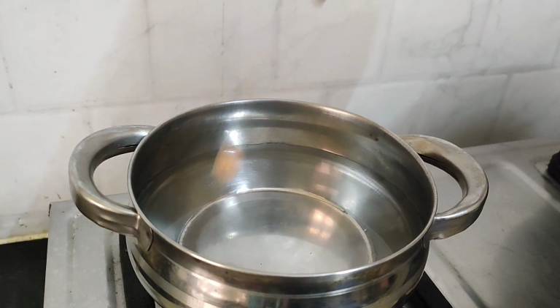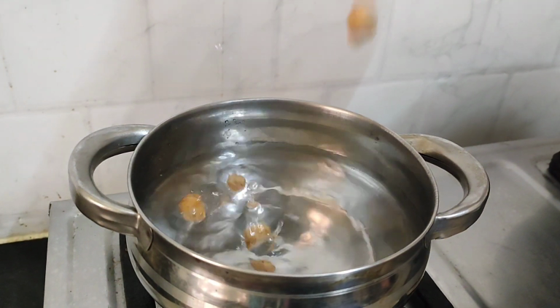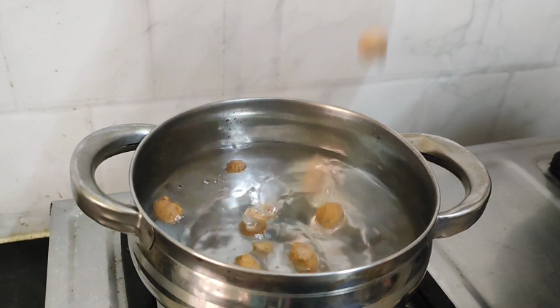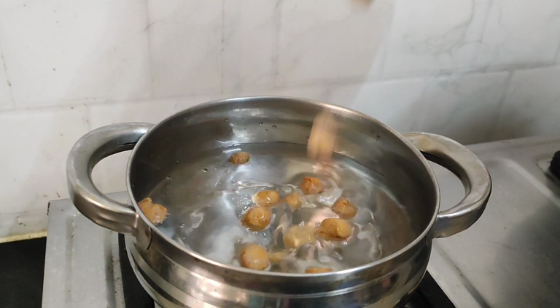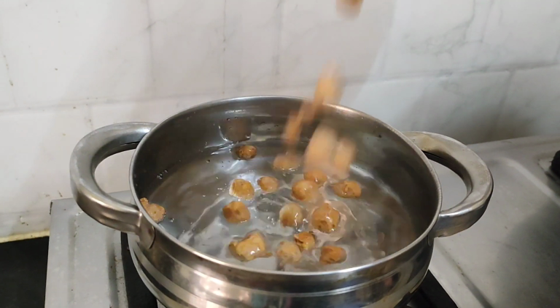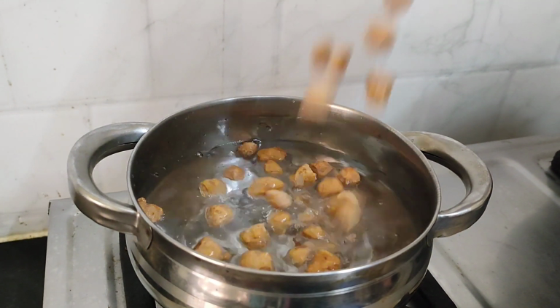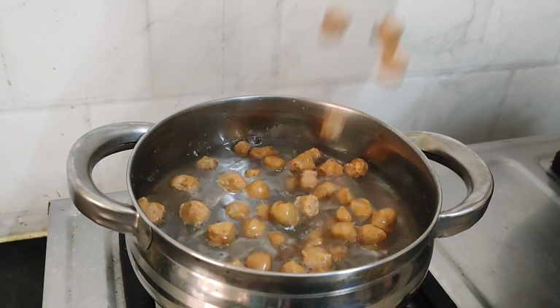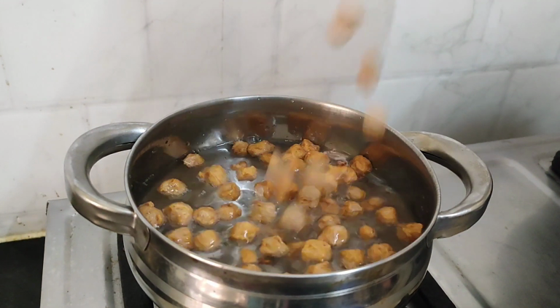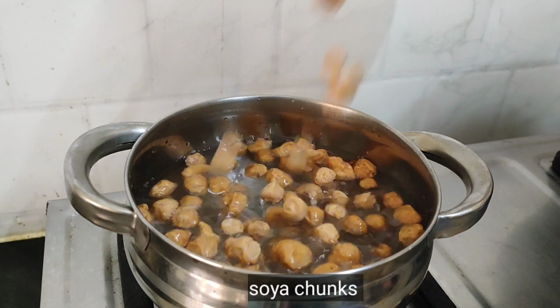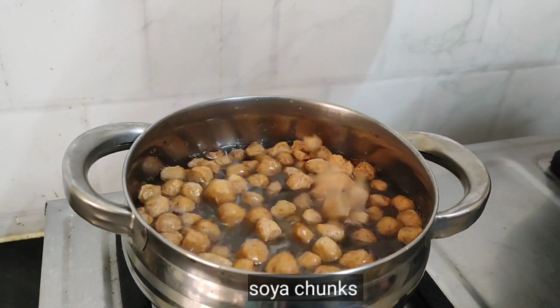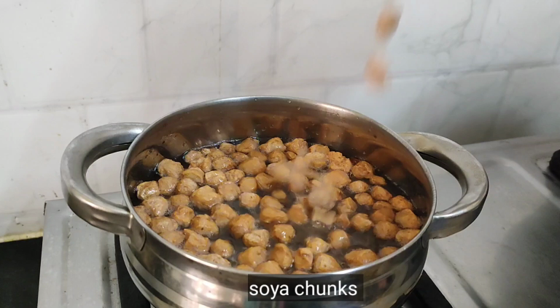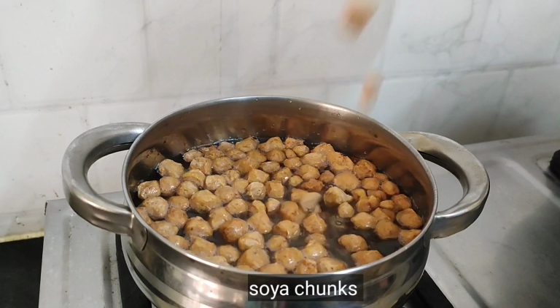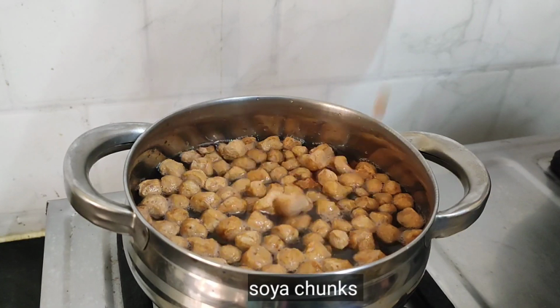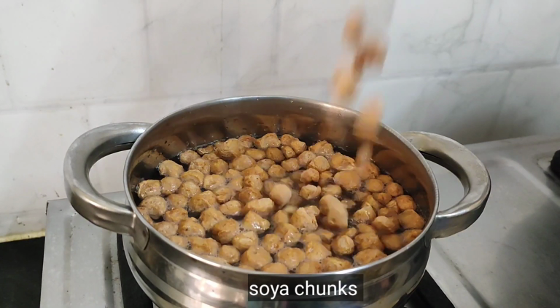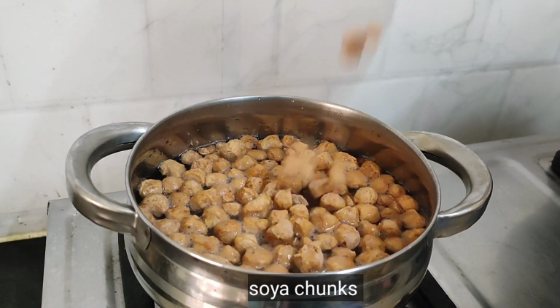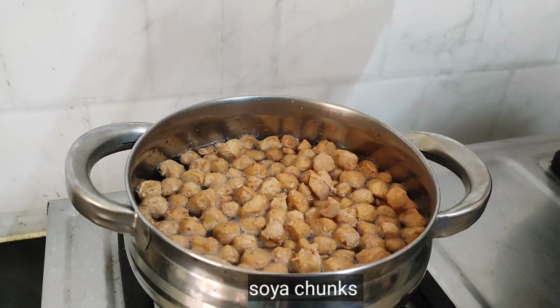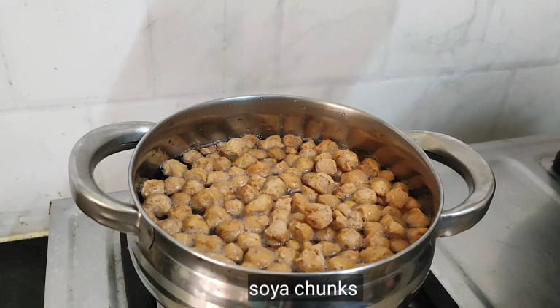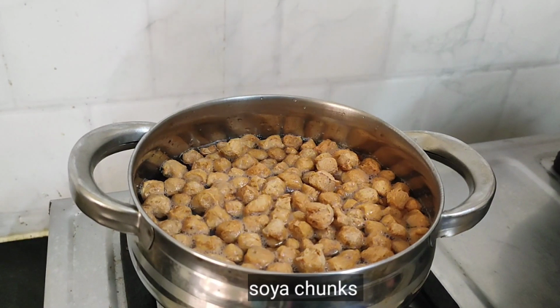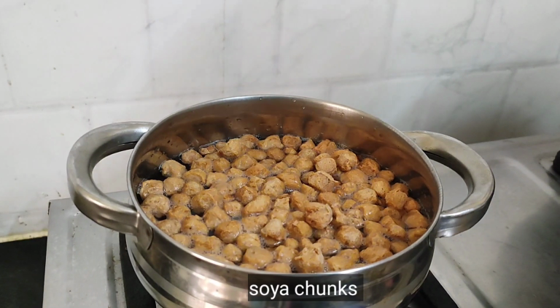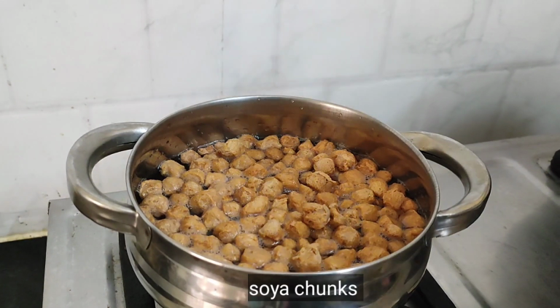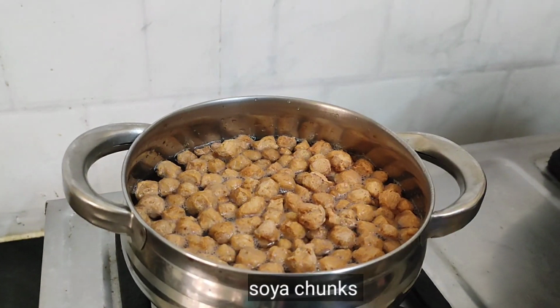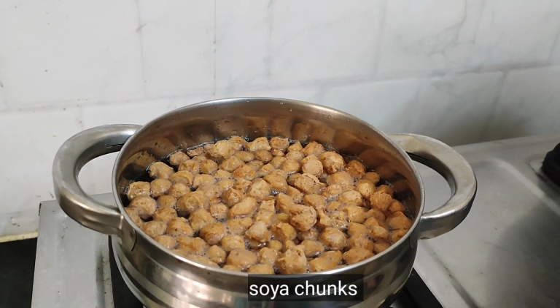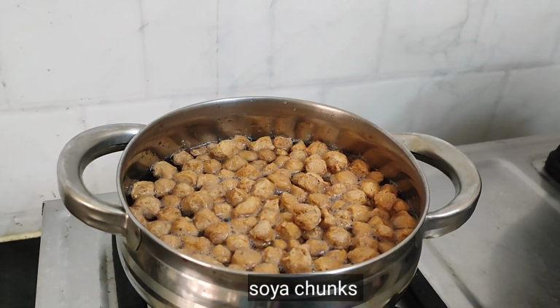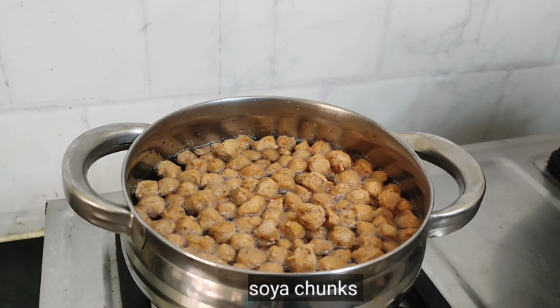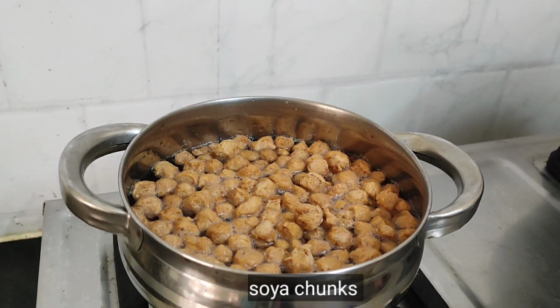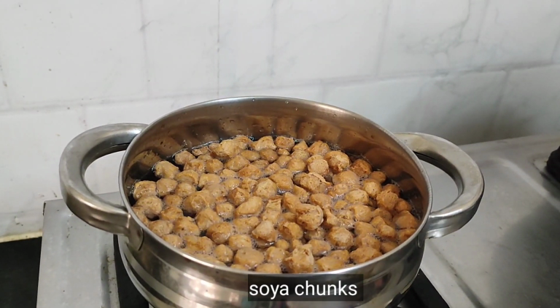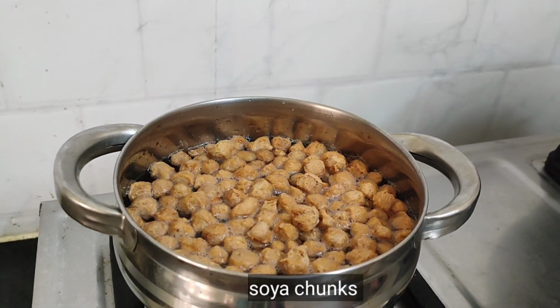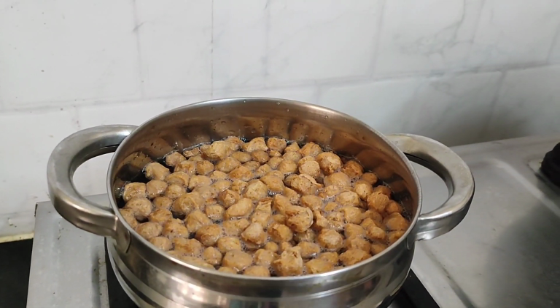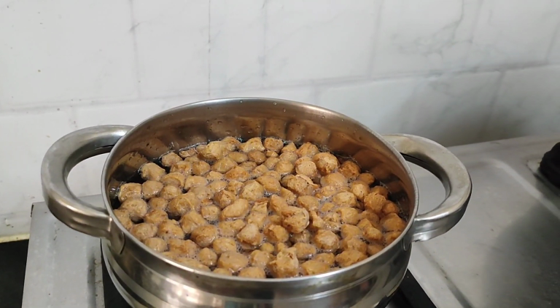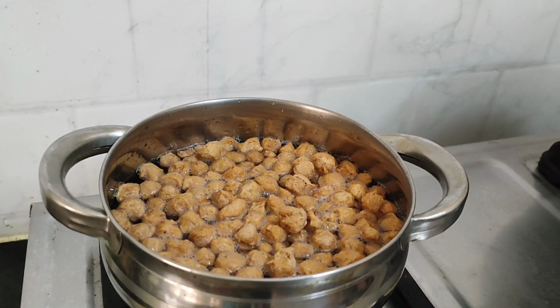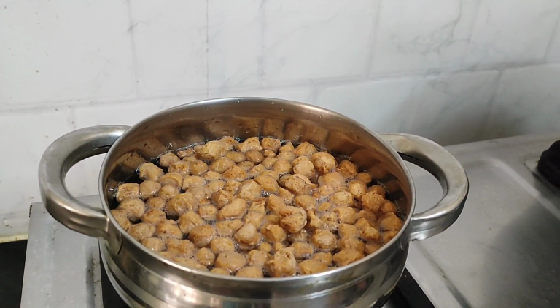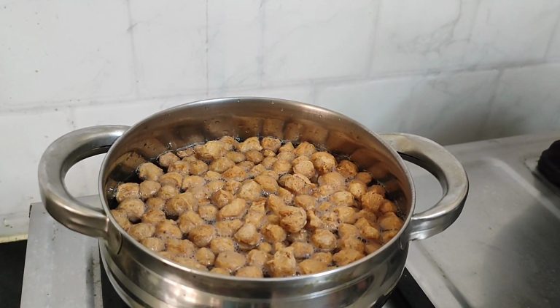As usual, we explain this recipe. After that, let's get into a deep dive and make this recipe ready.